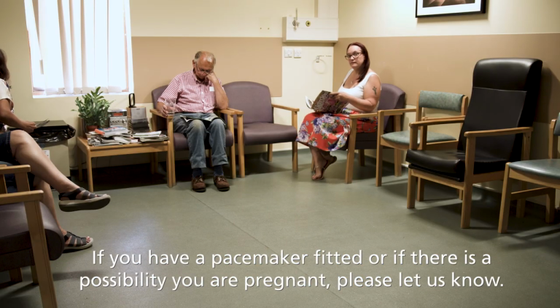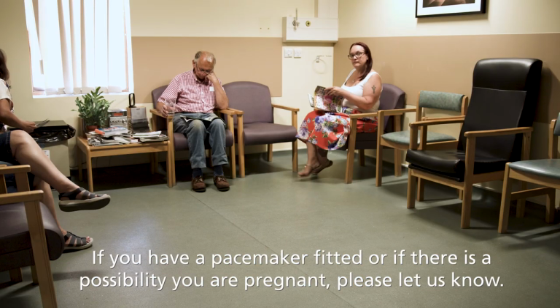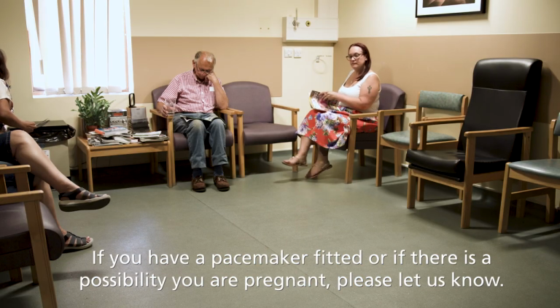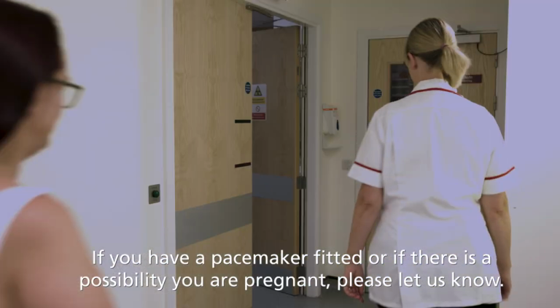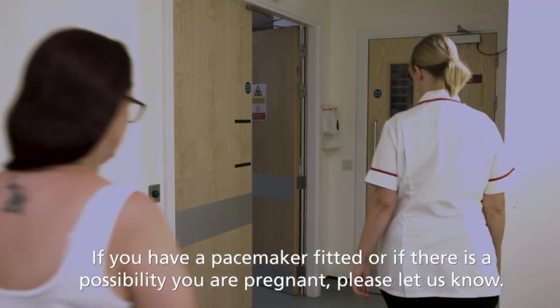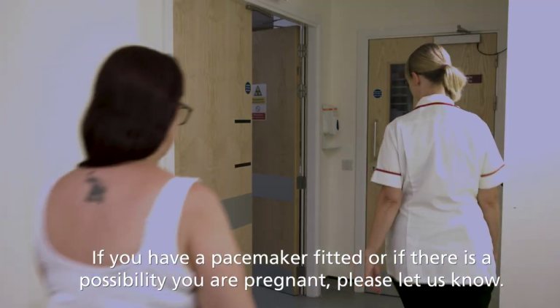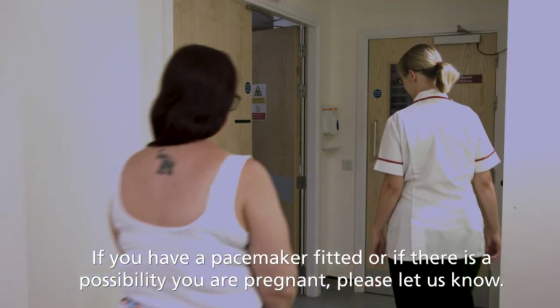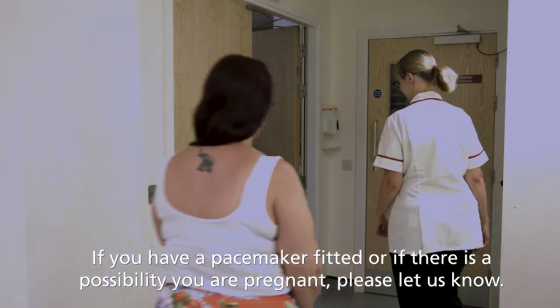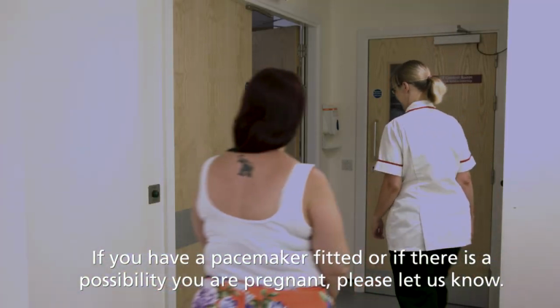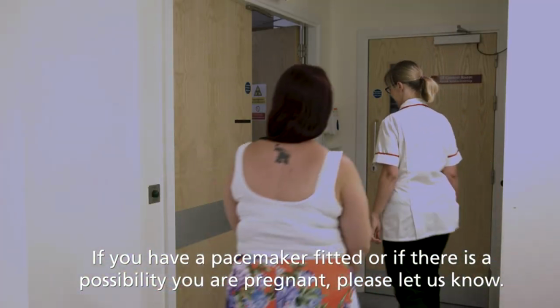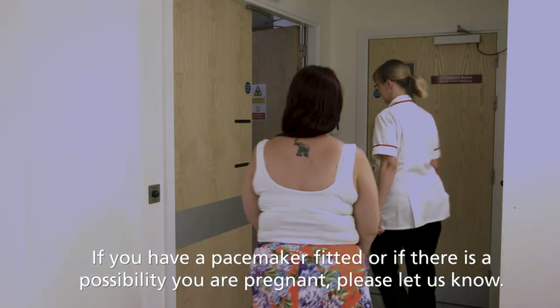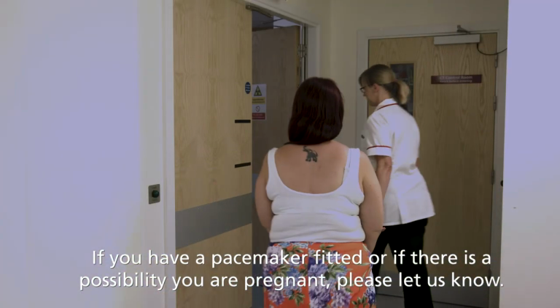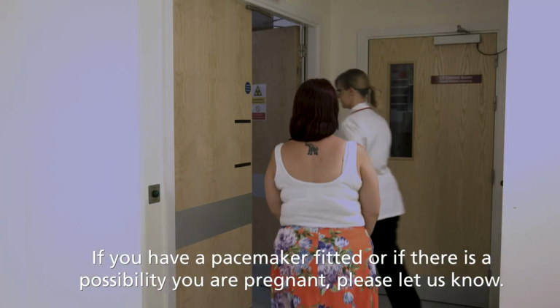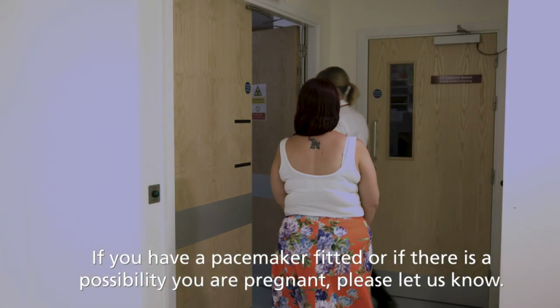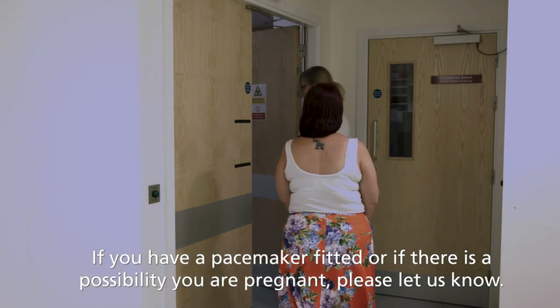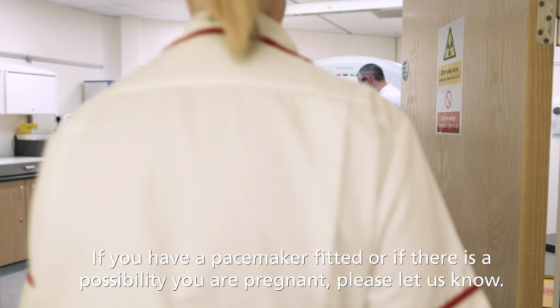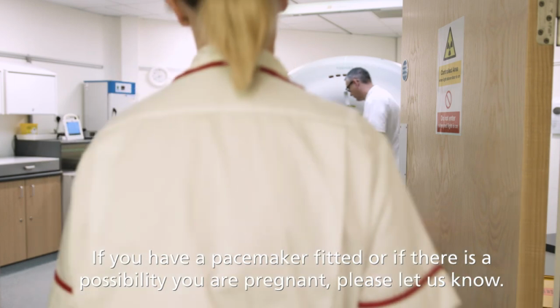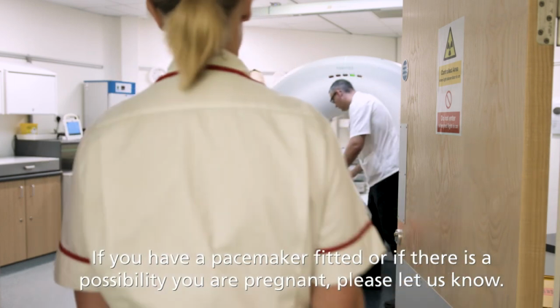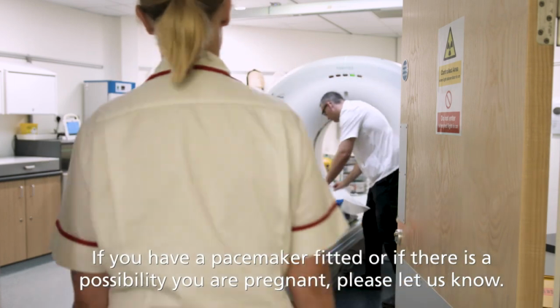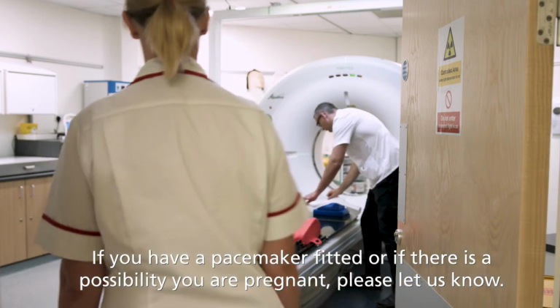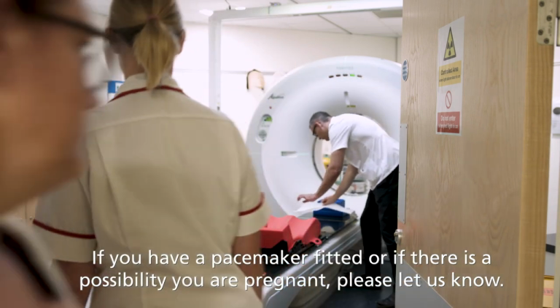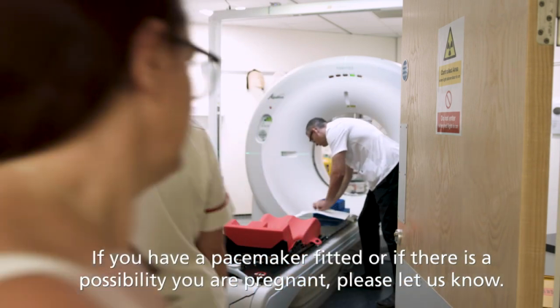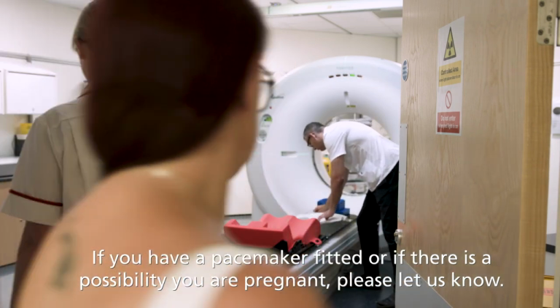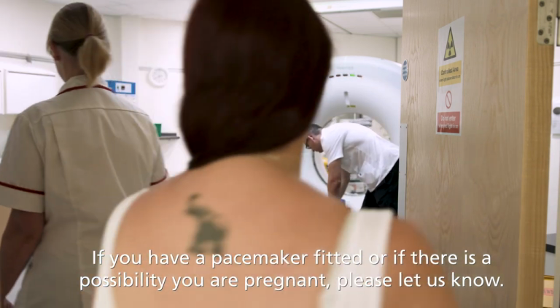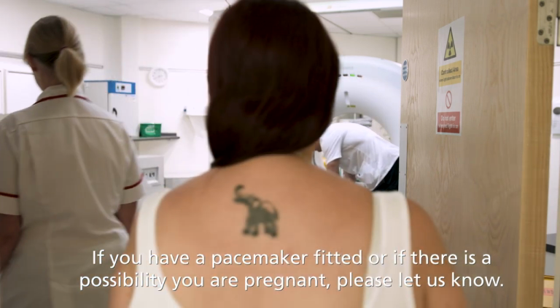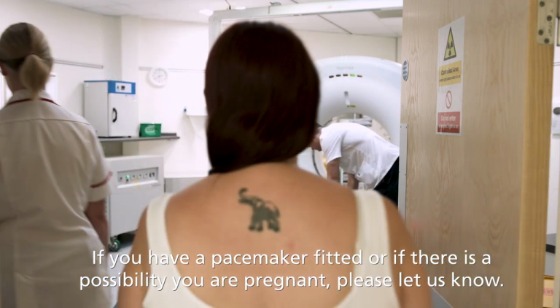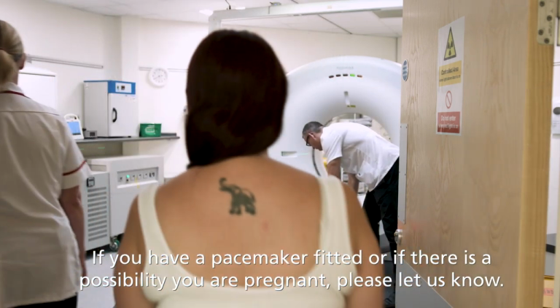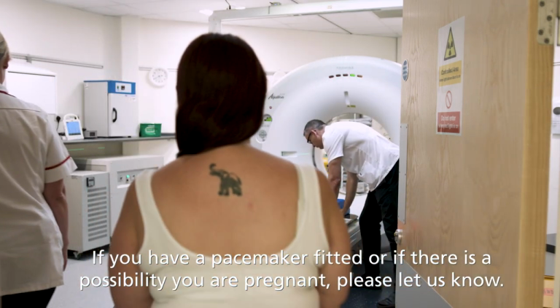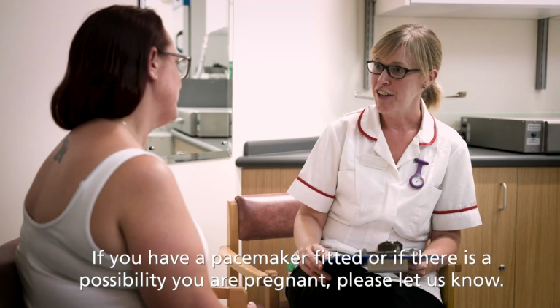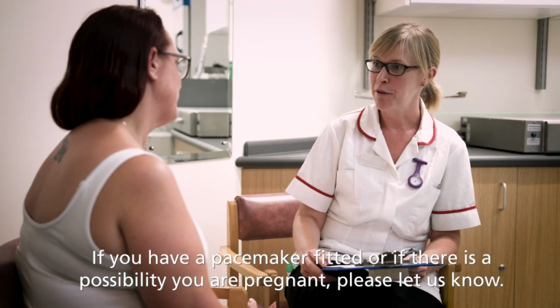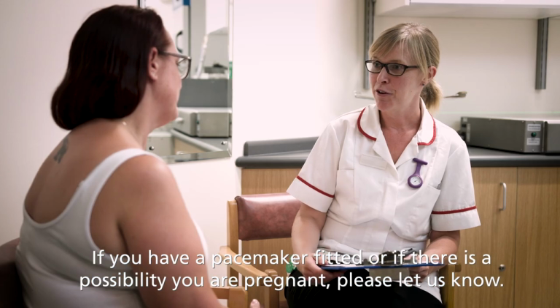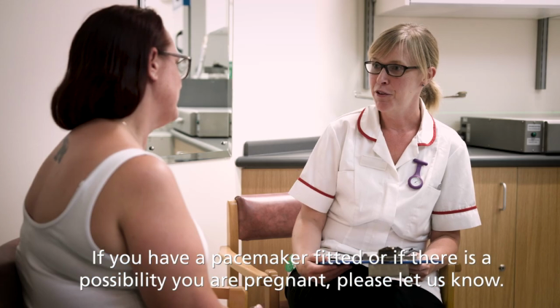If you have a pacemaker fitted, or if there is a possibility you are pregnant, please let us know.